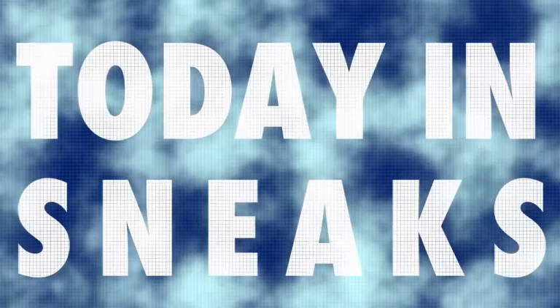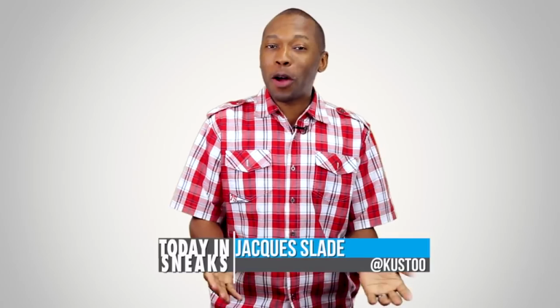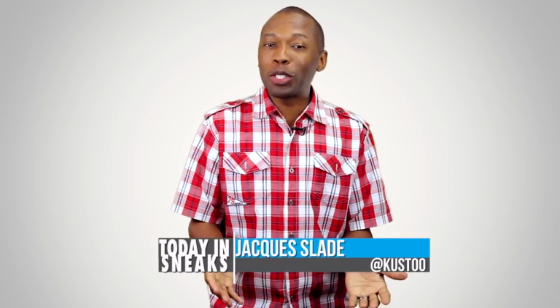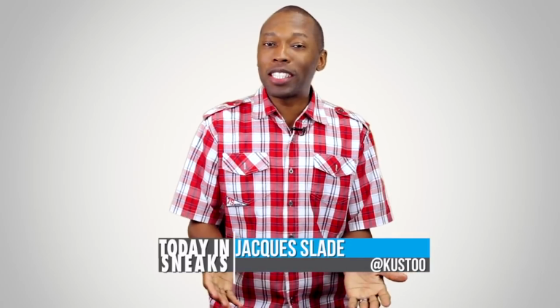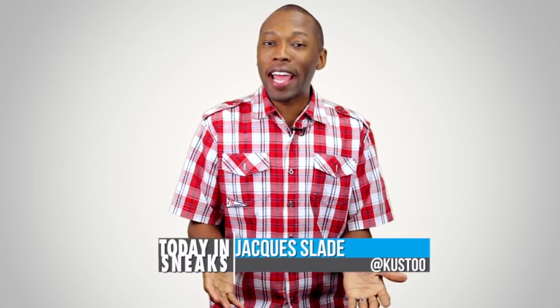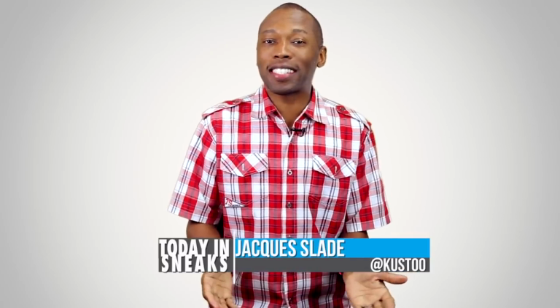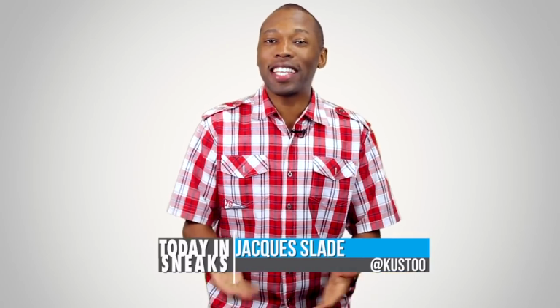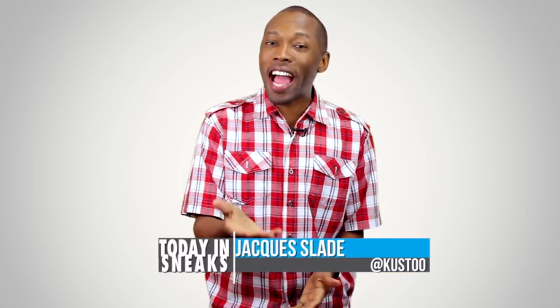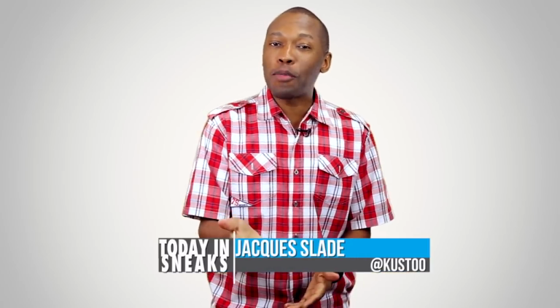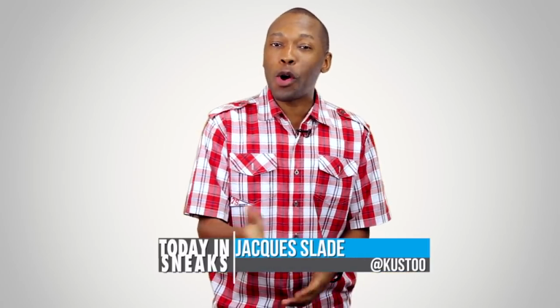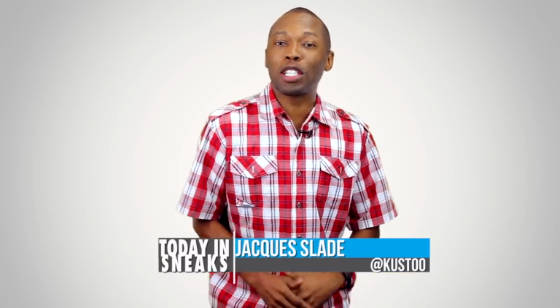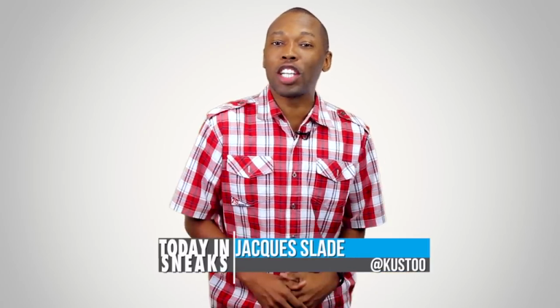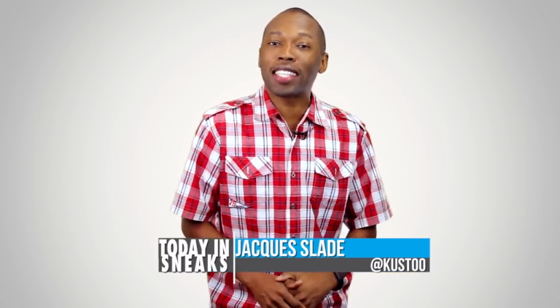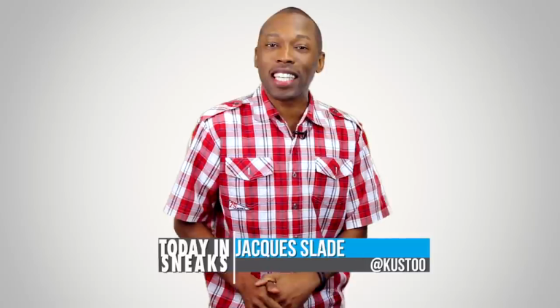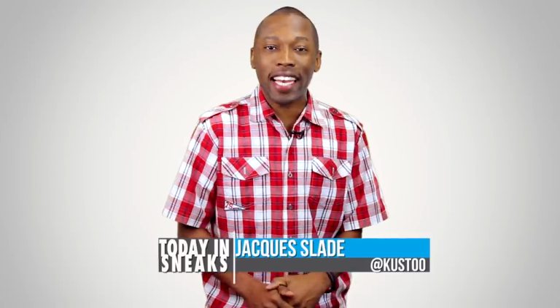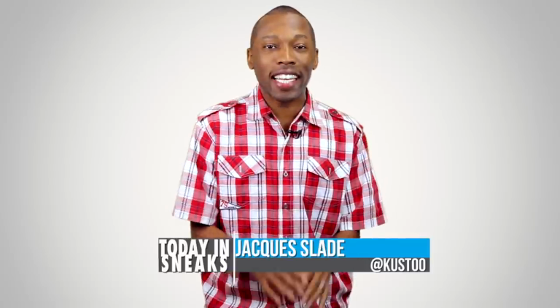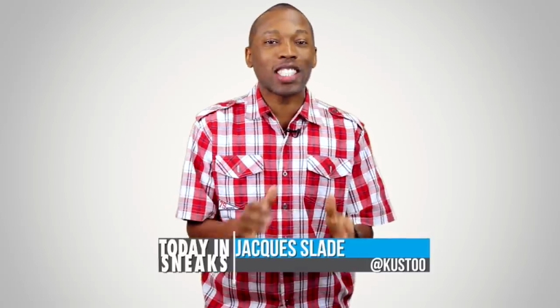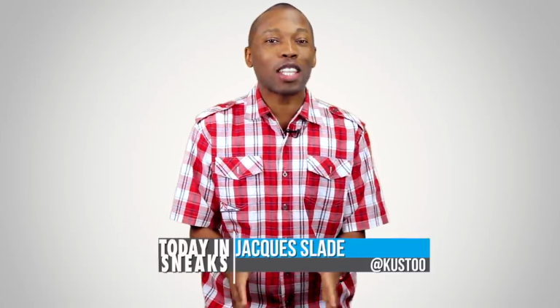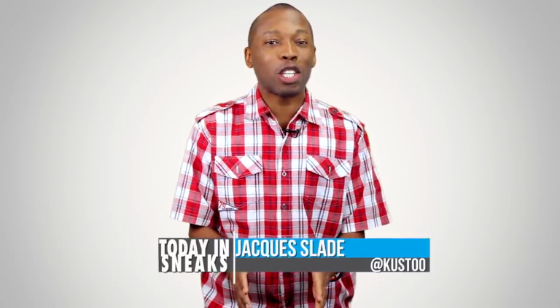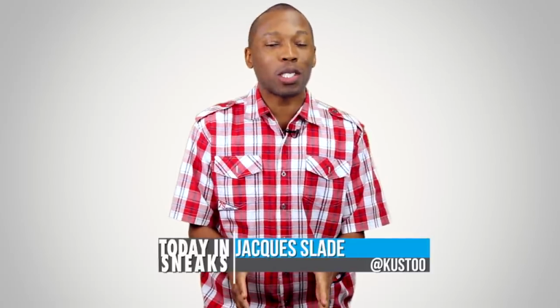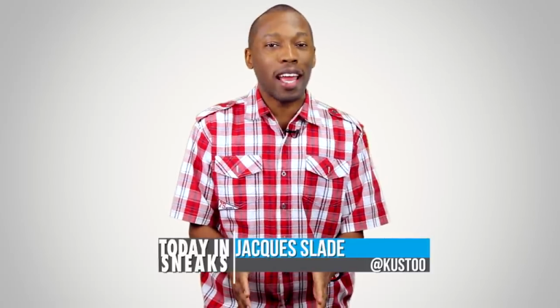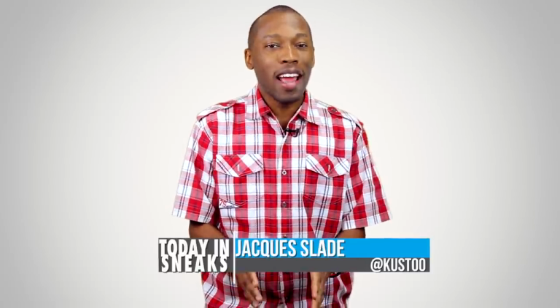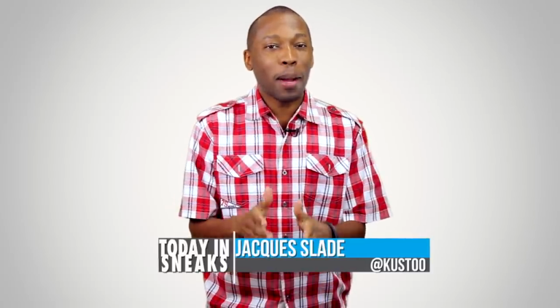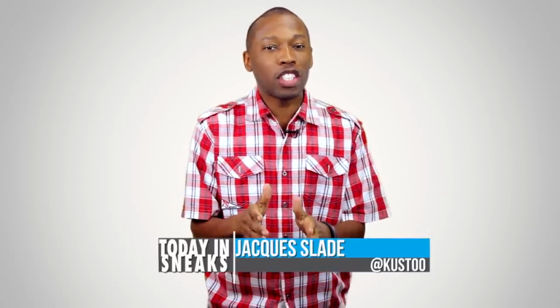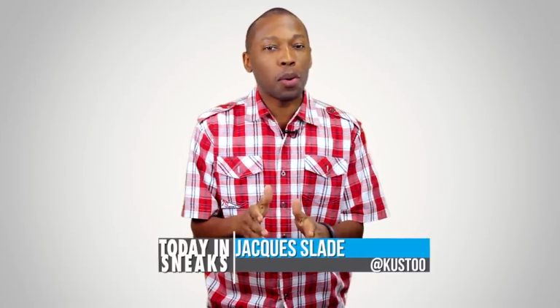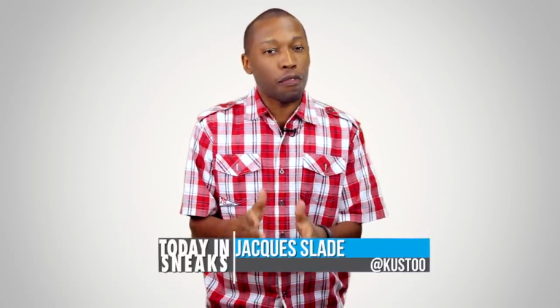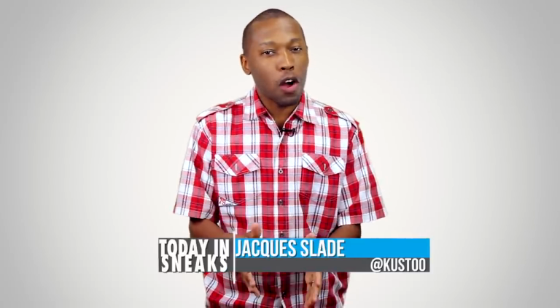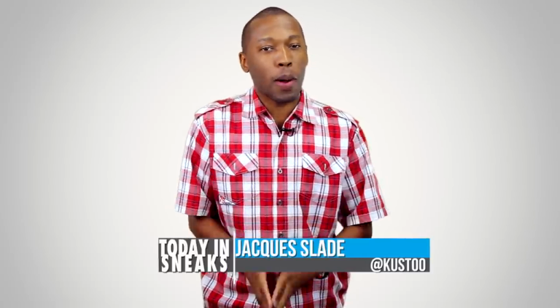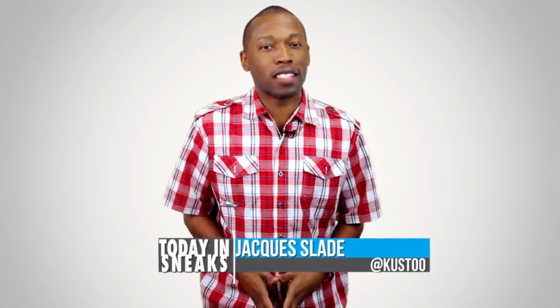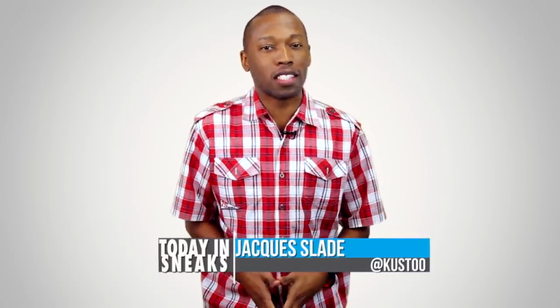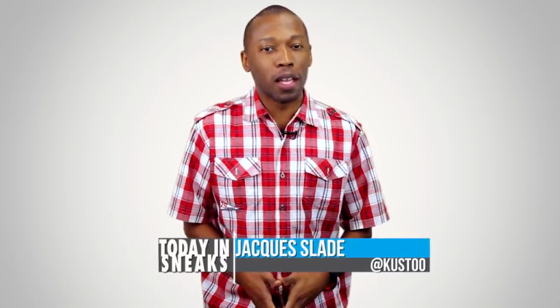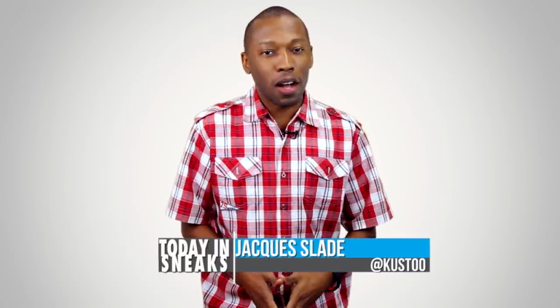Welcome to Today in Sneaks. I am your host Jacques Slade and let's start the show today by showing the Foamposit some love.